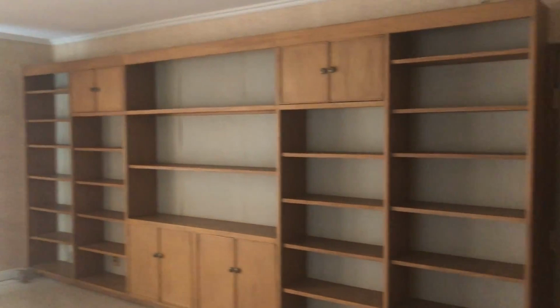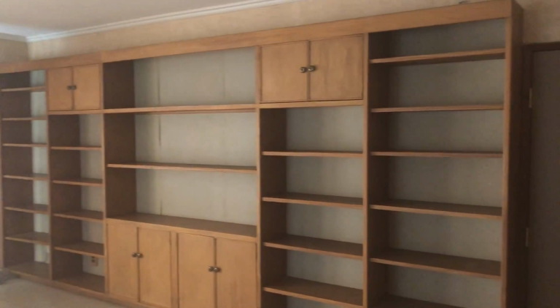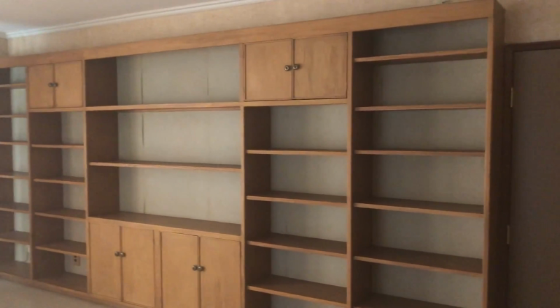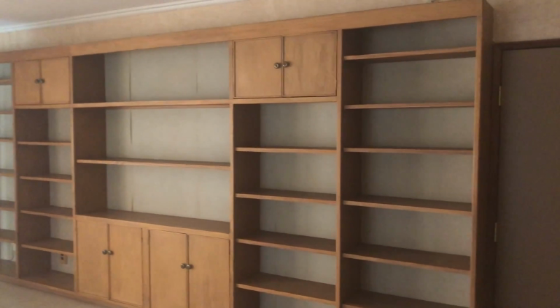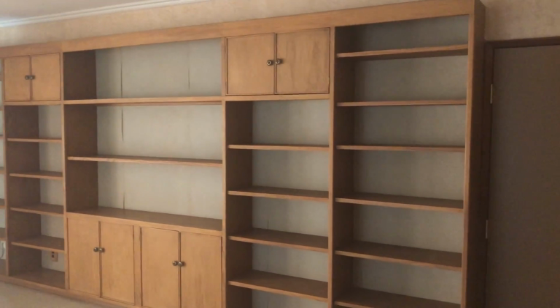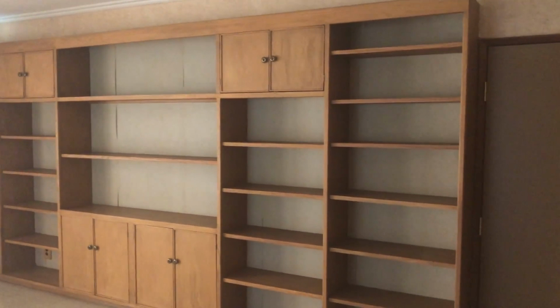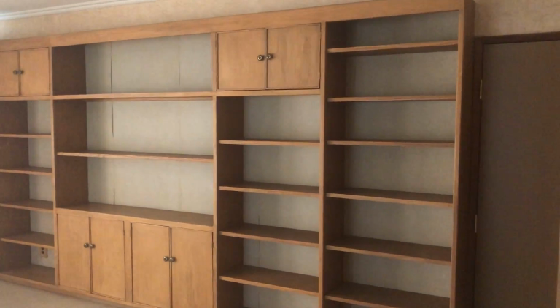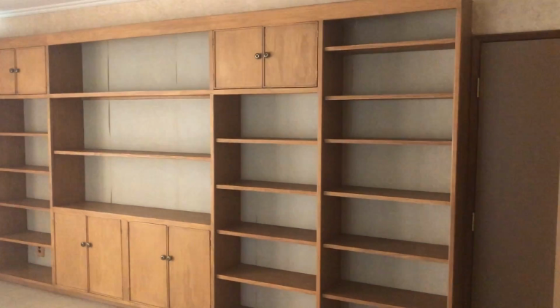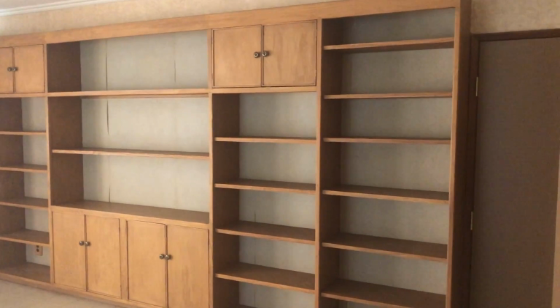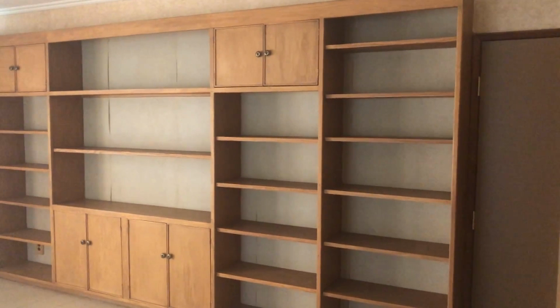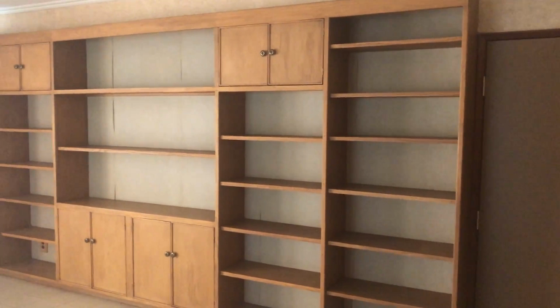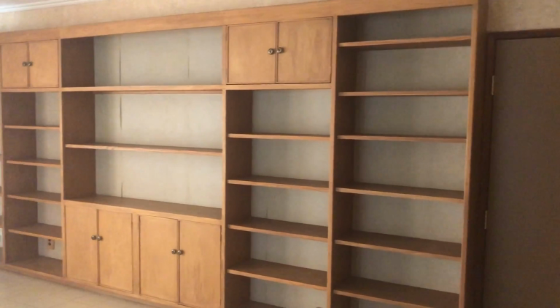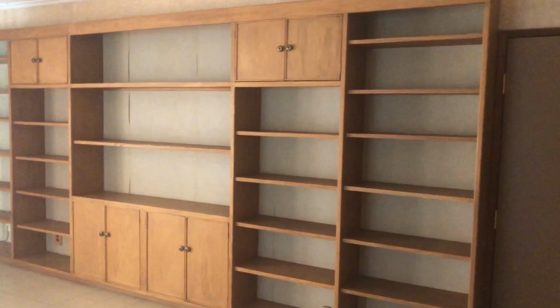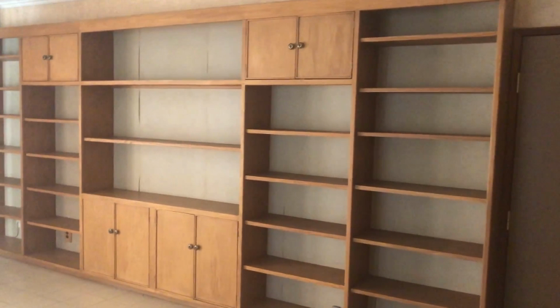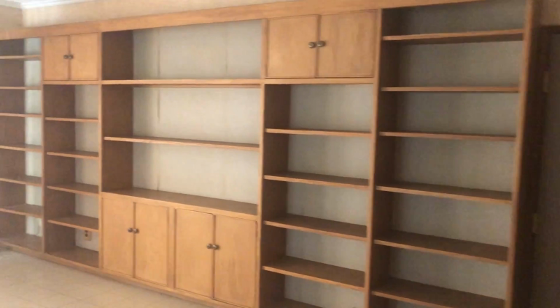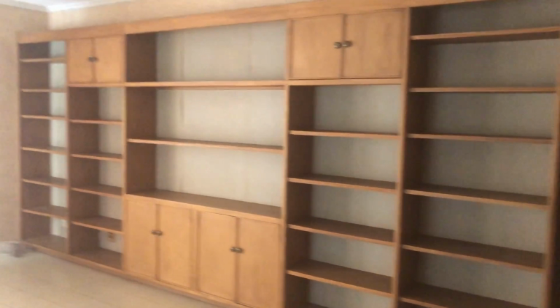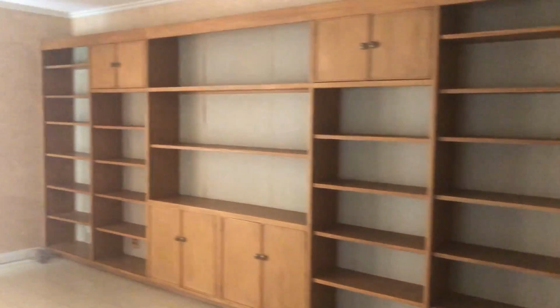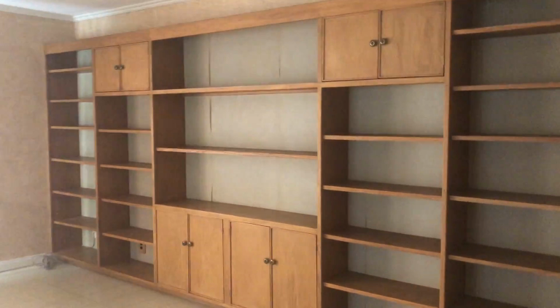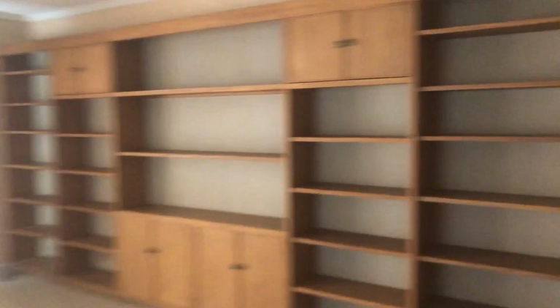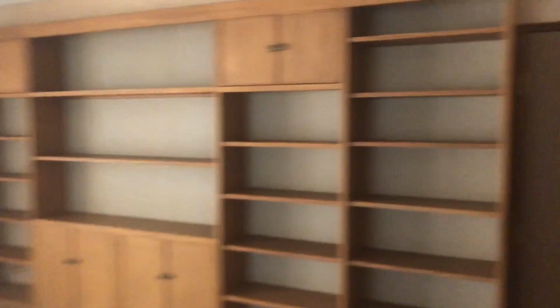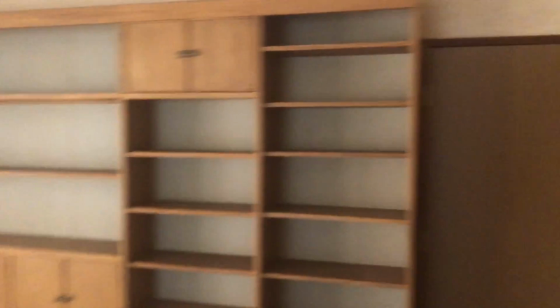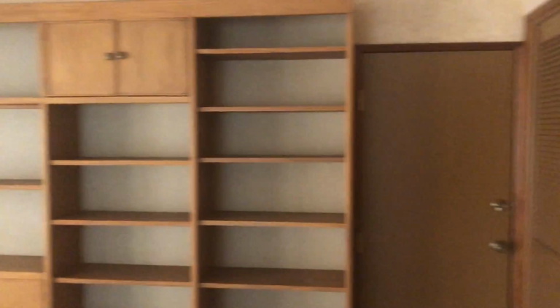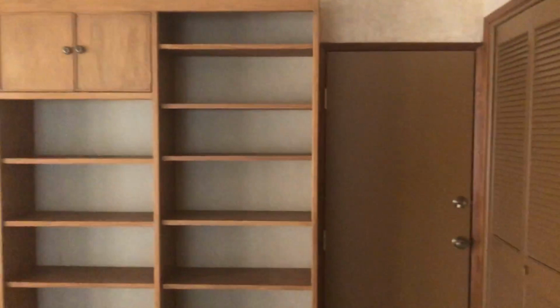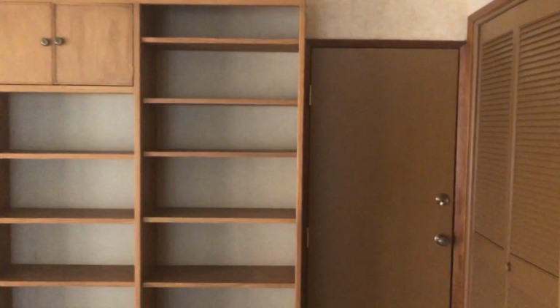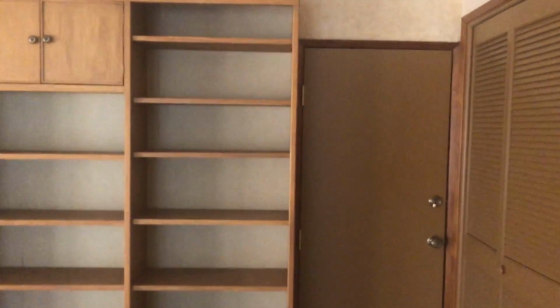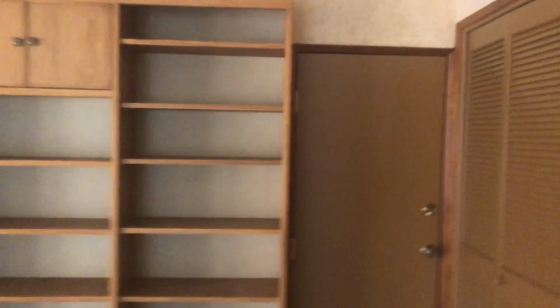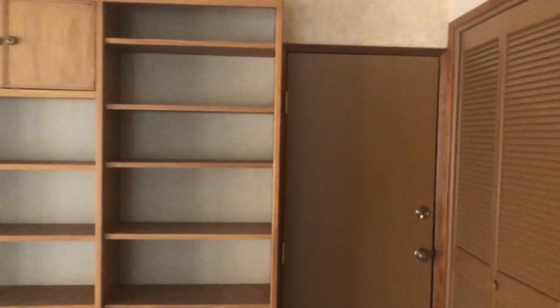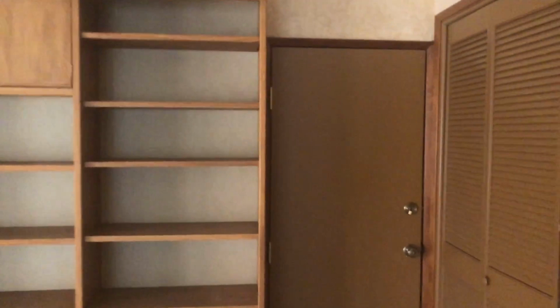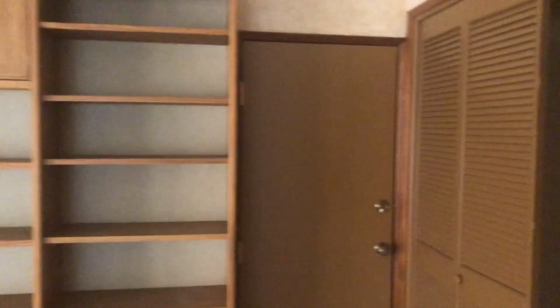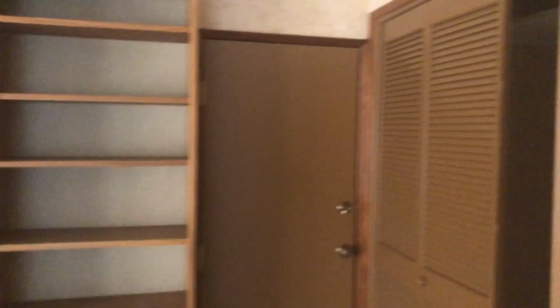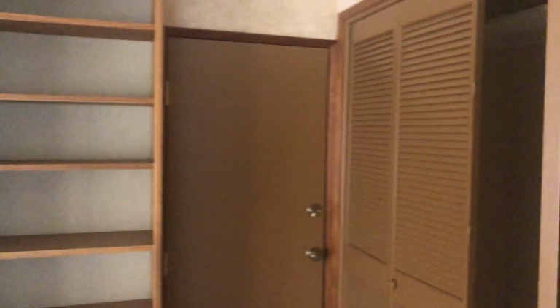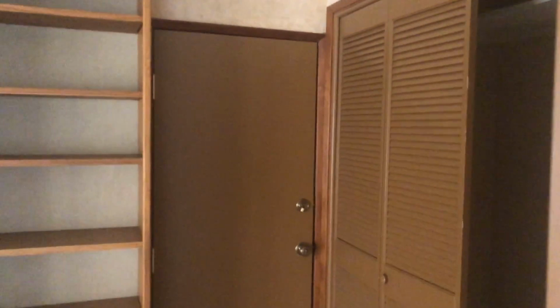It's got a lot of shelves in here and a lot of space also.